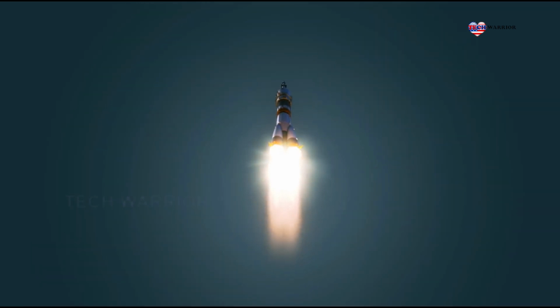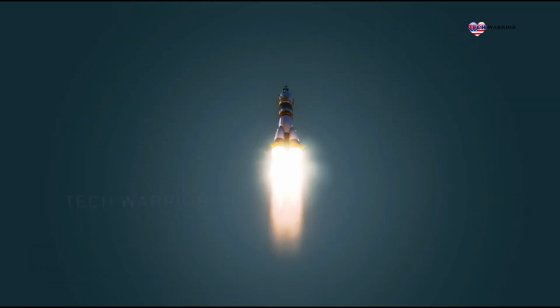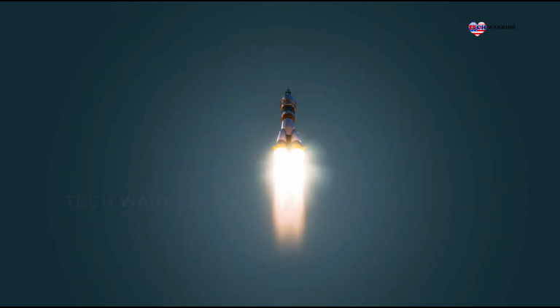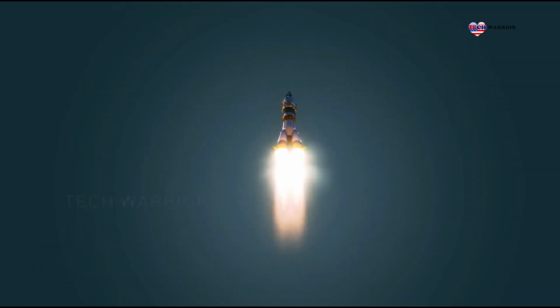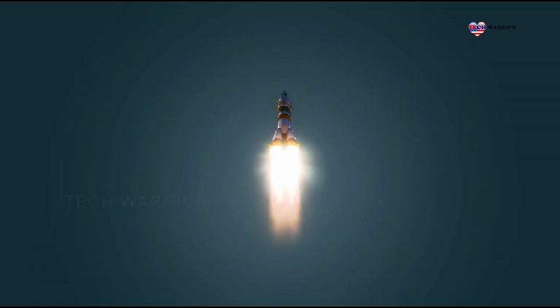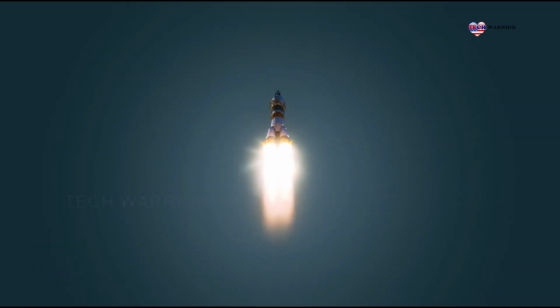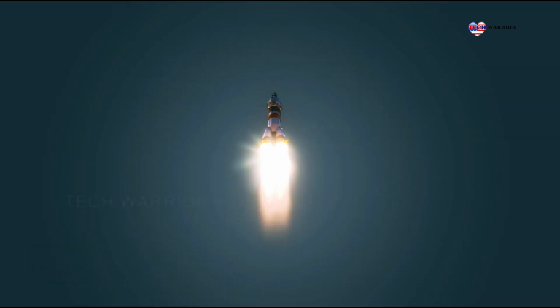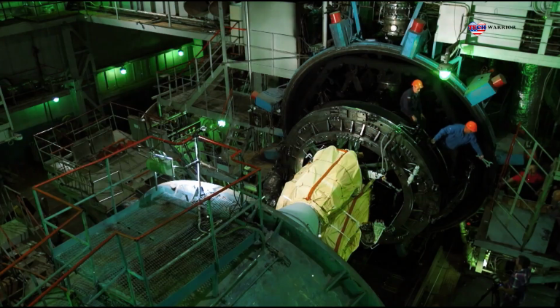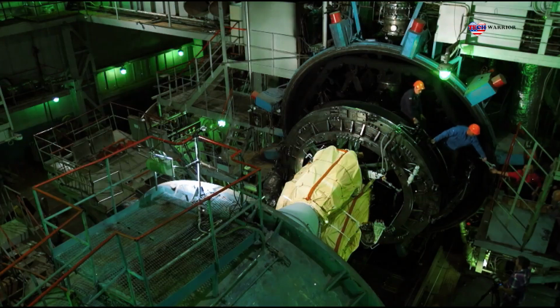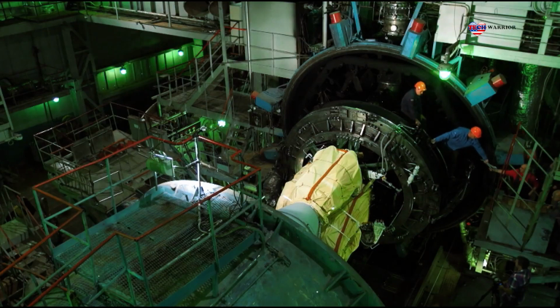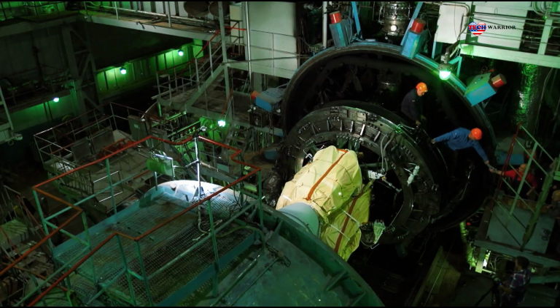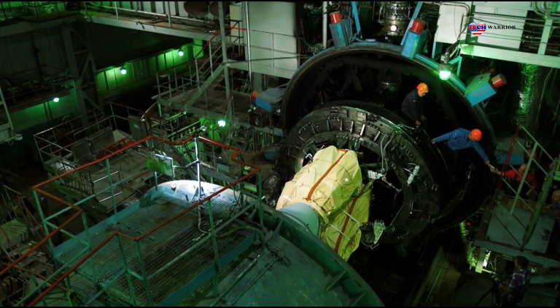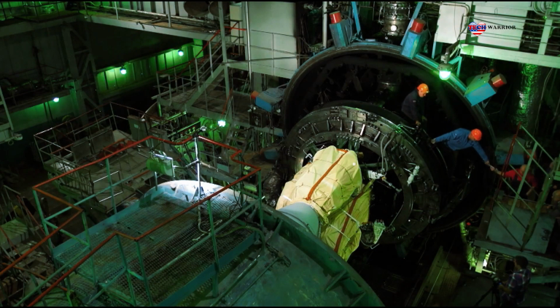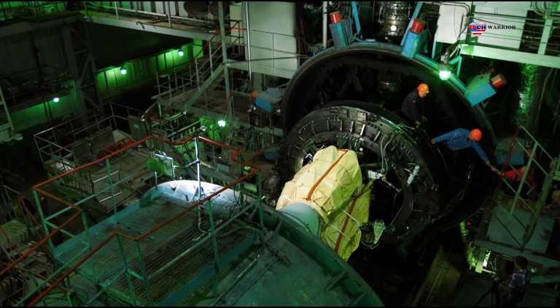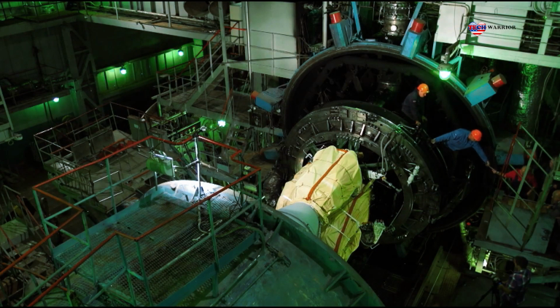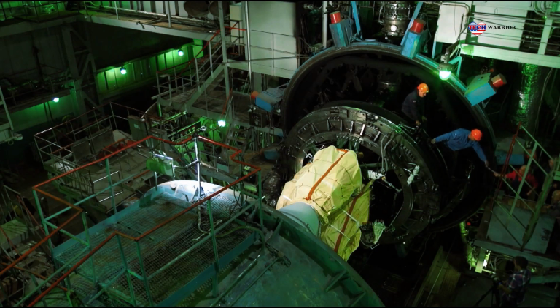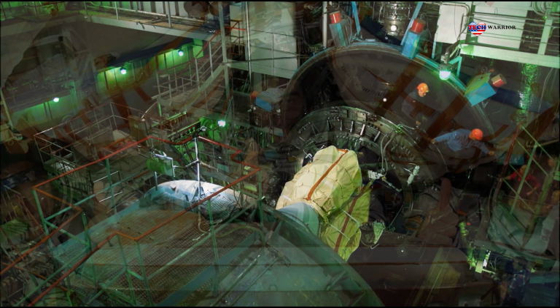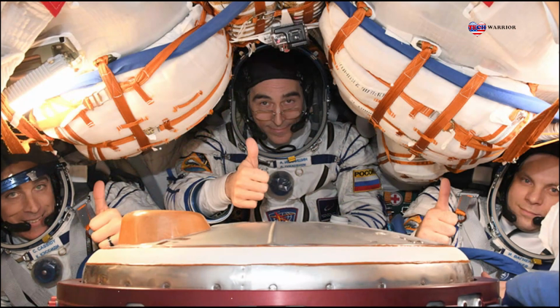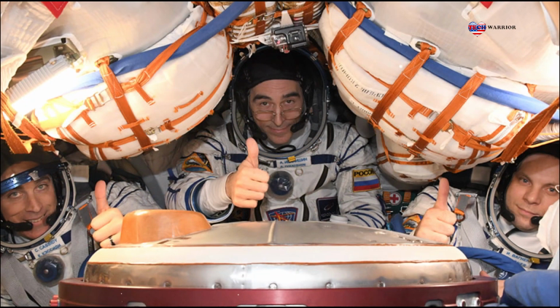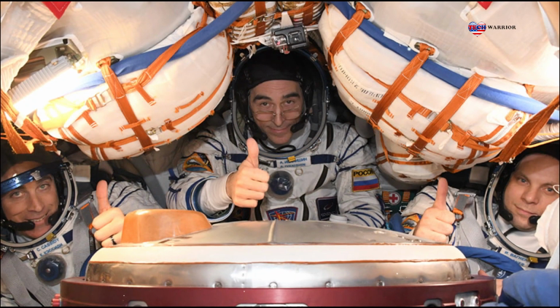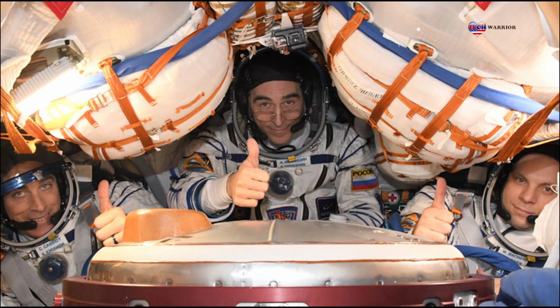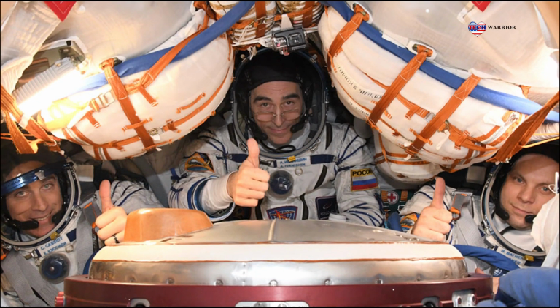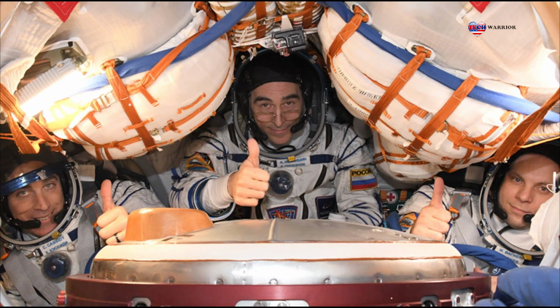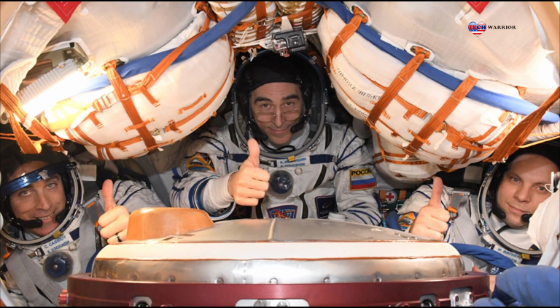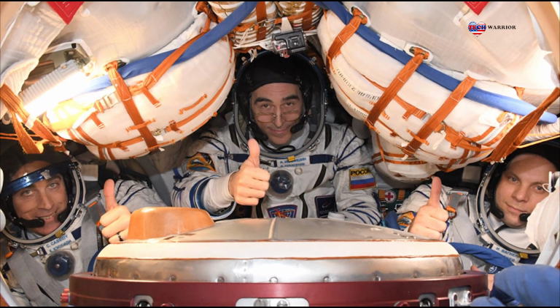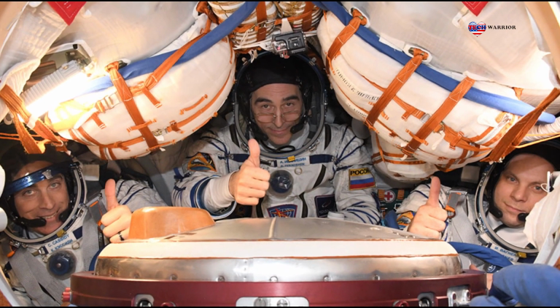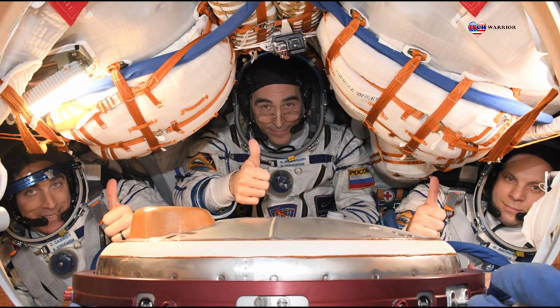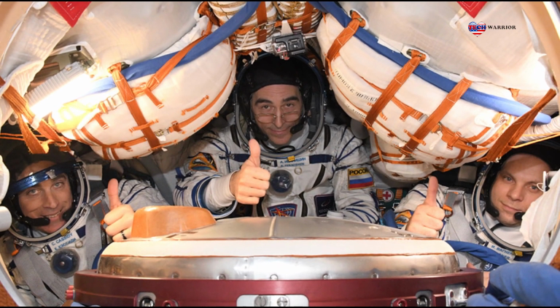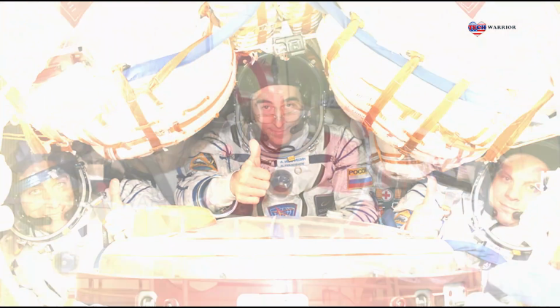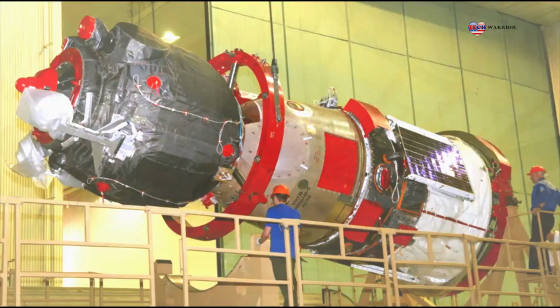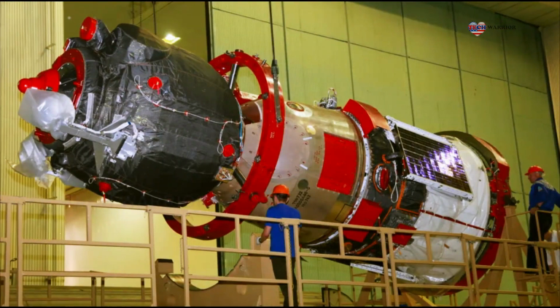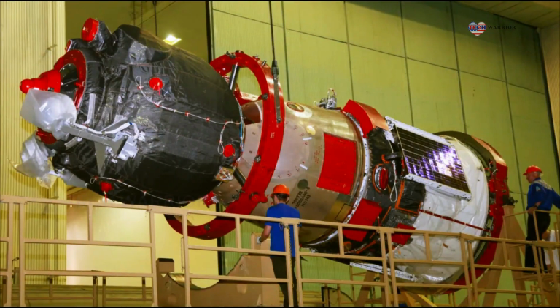Right at the top of the structure are the manned Soyuz capsule and the emergency rescue system.